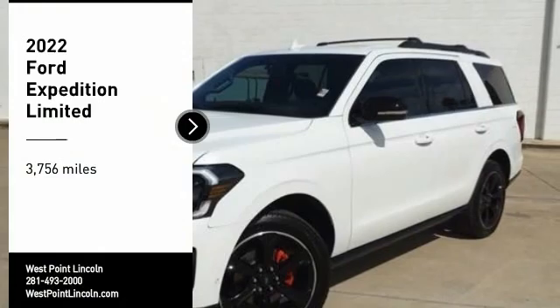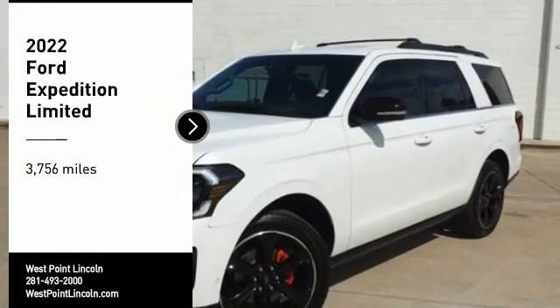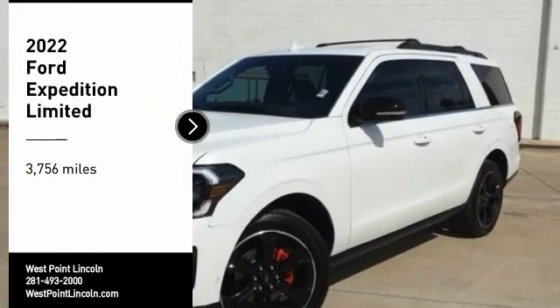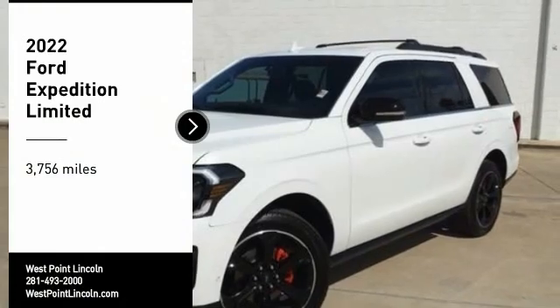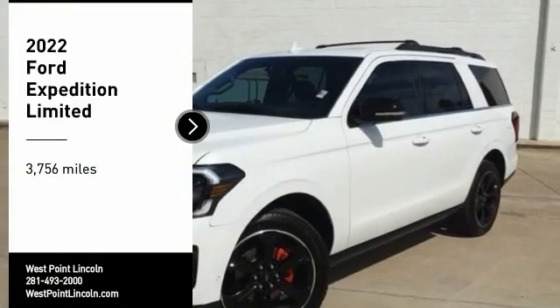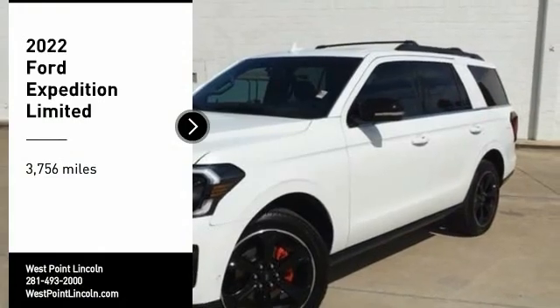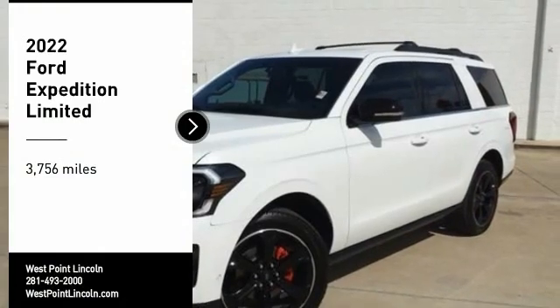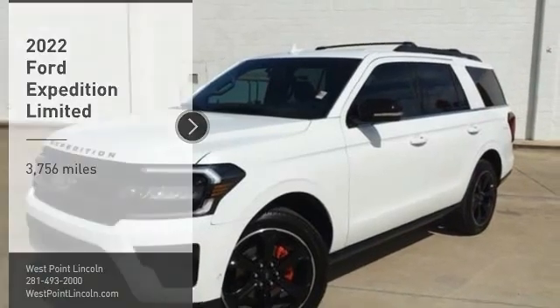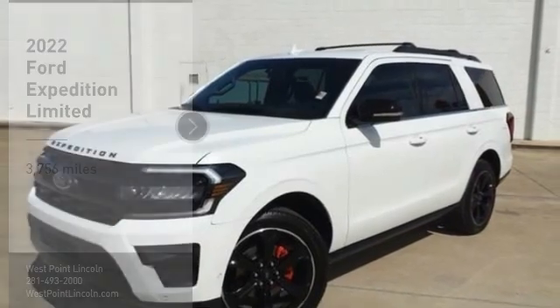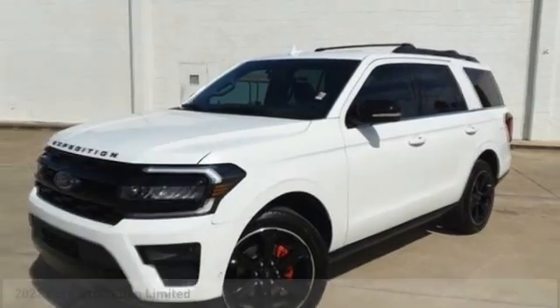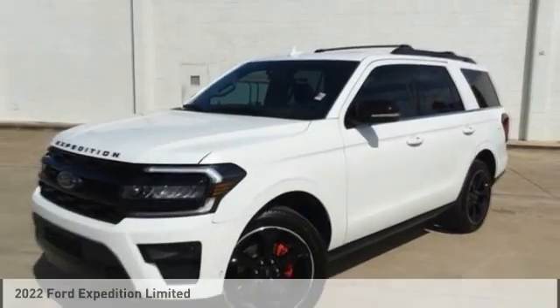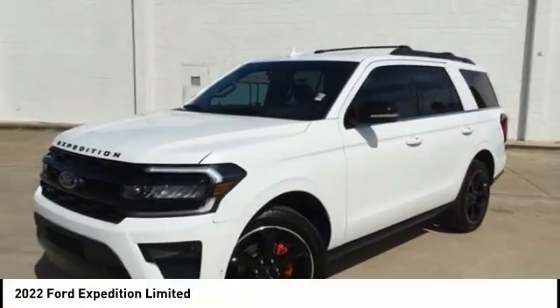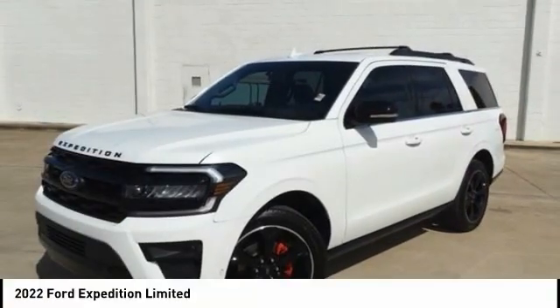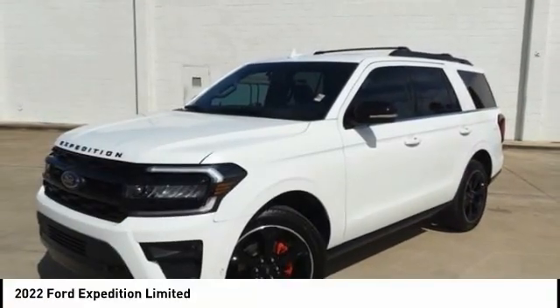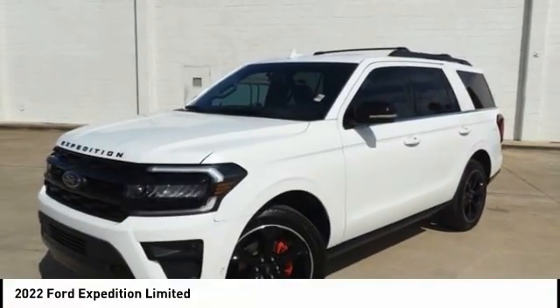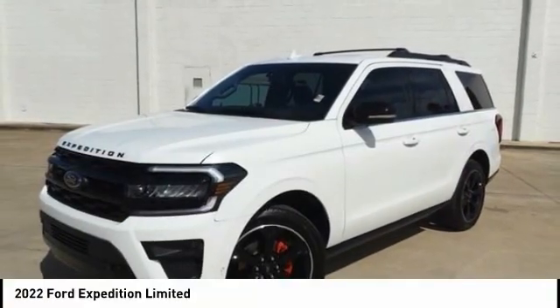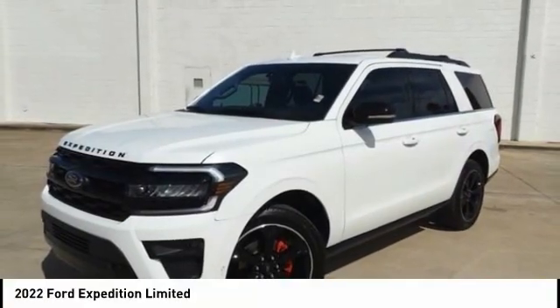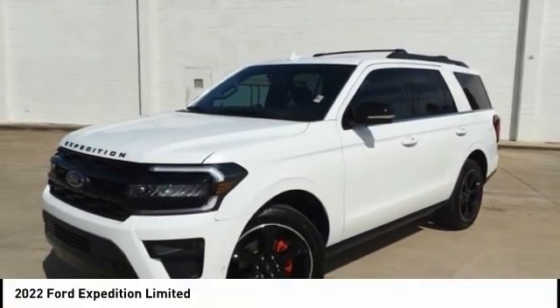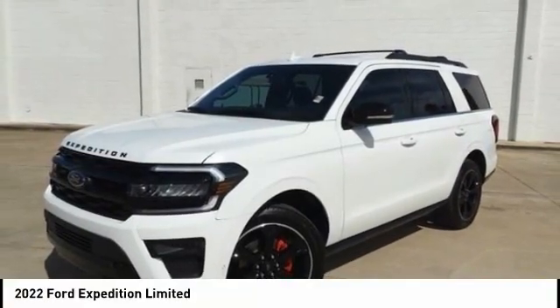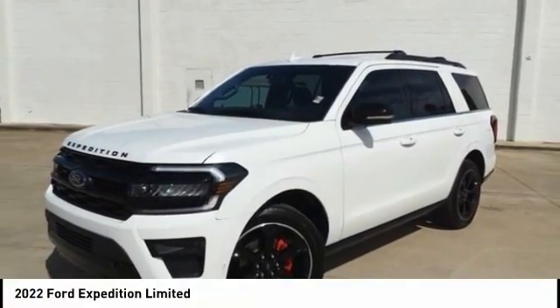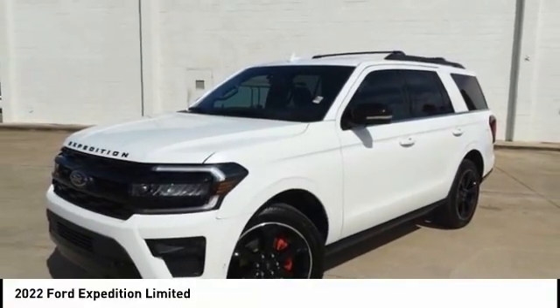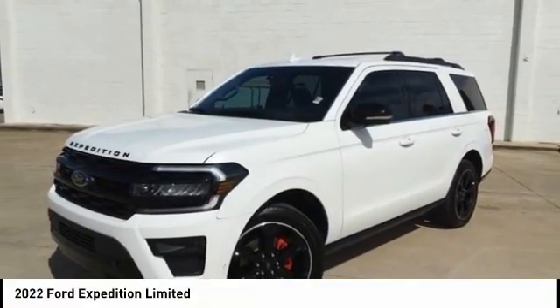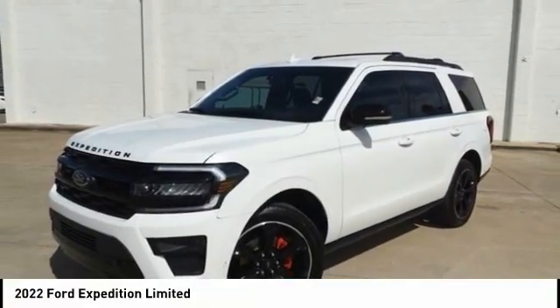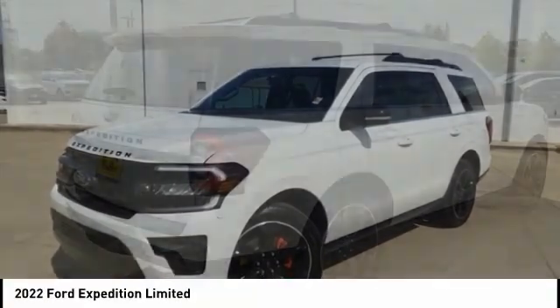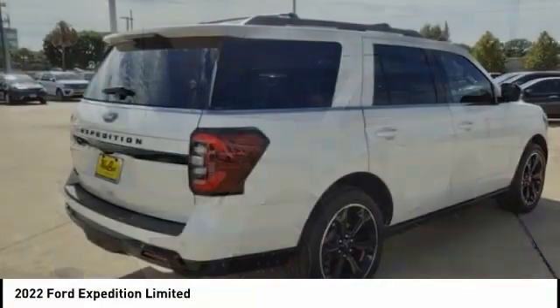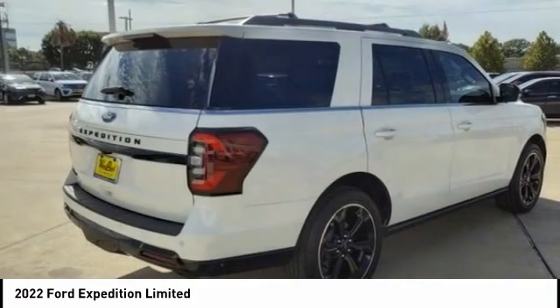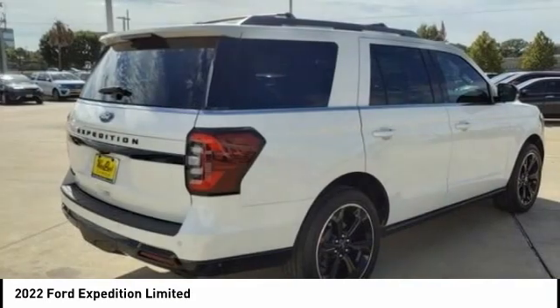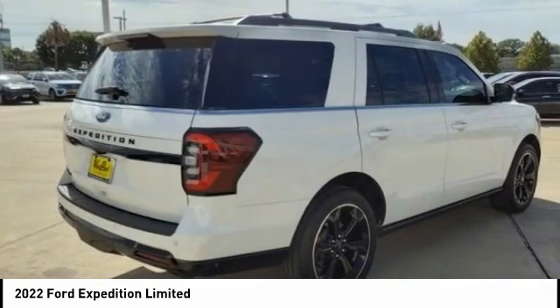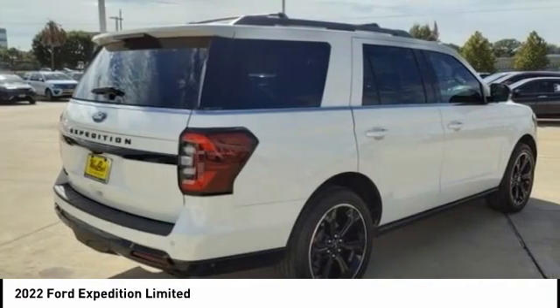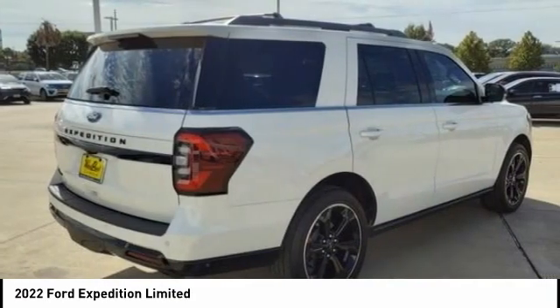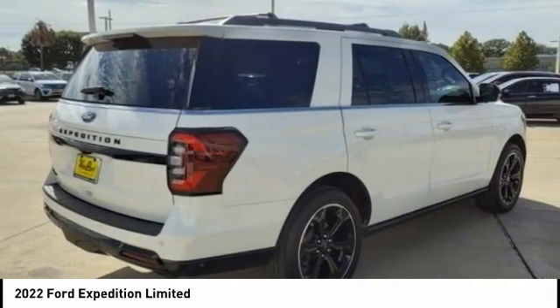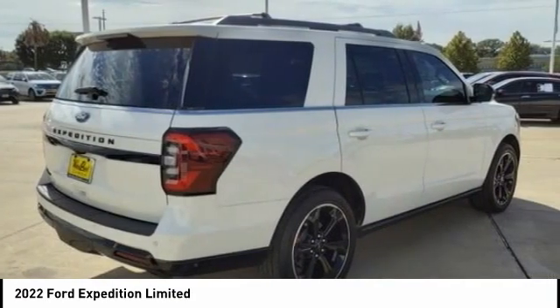The 2022 Expedition. Powerful, controlled, resourceful. Expedition.